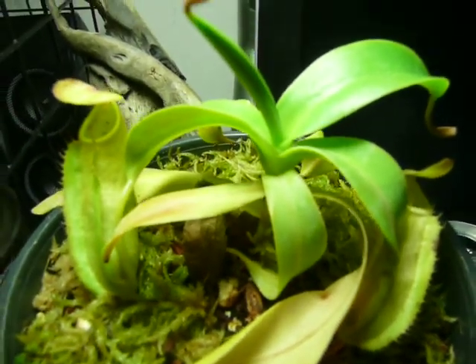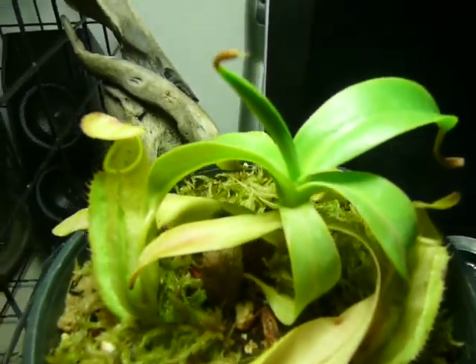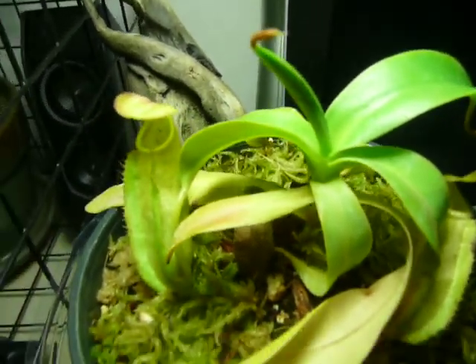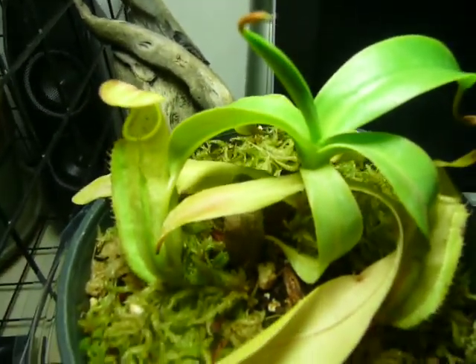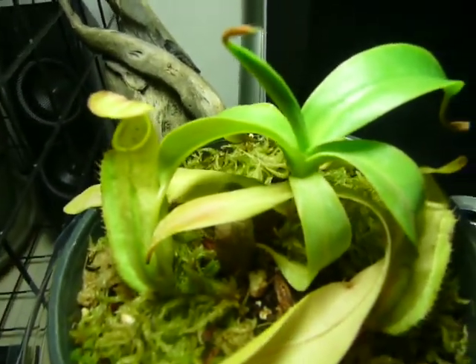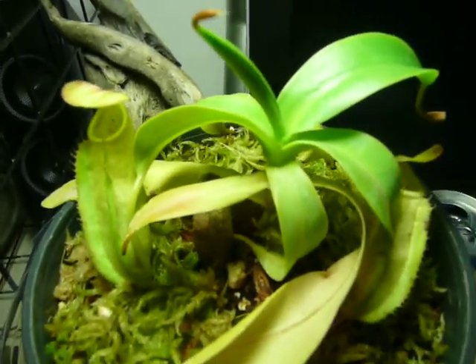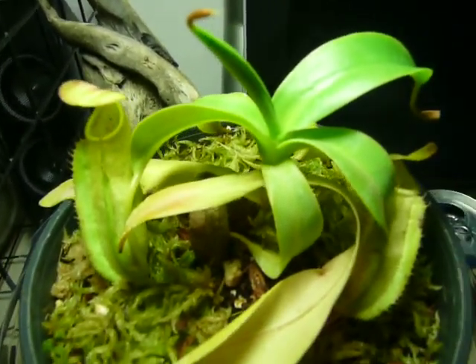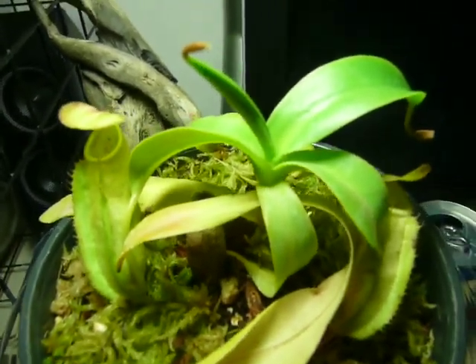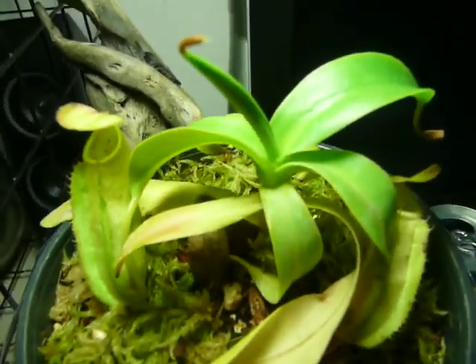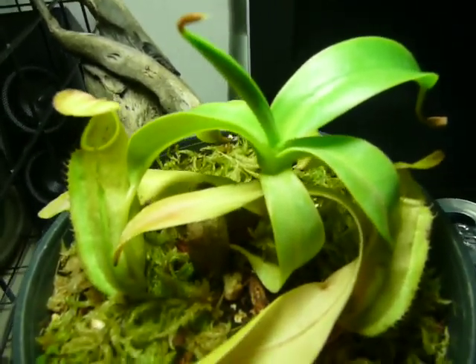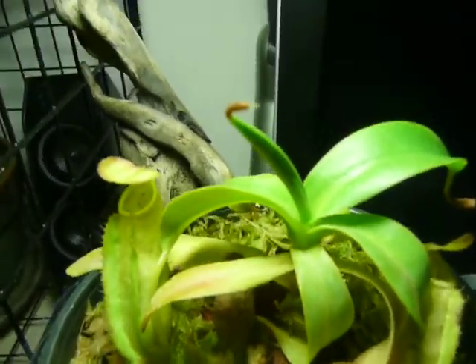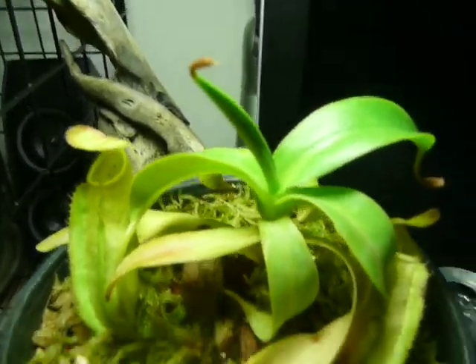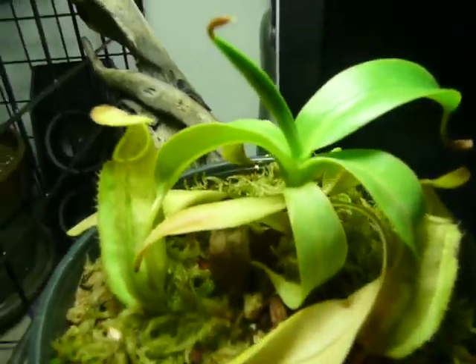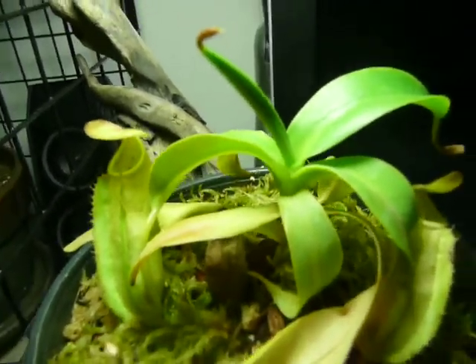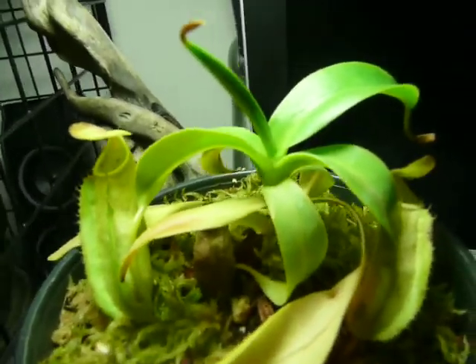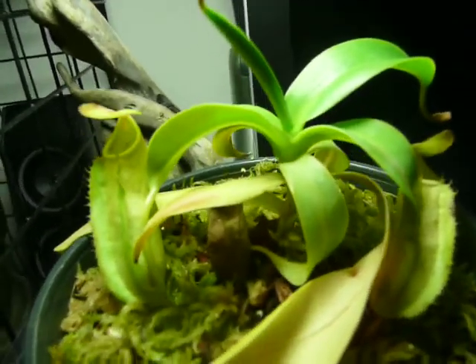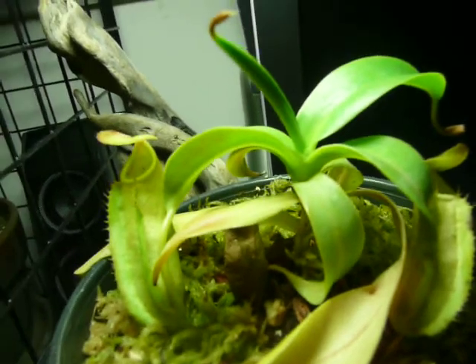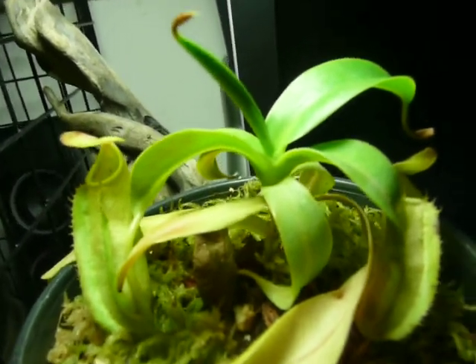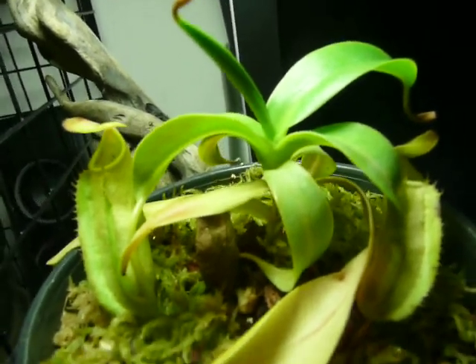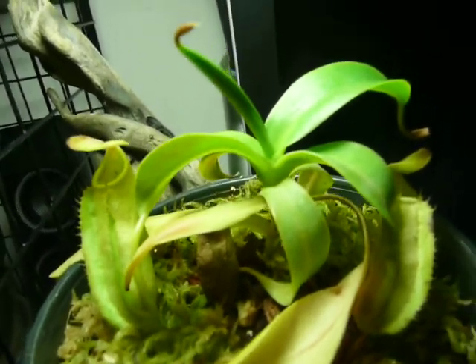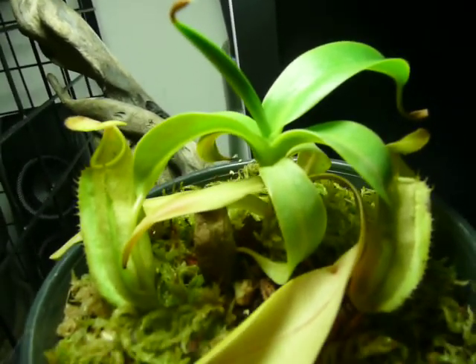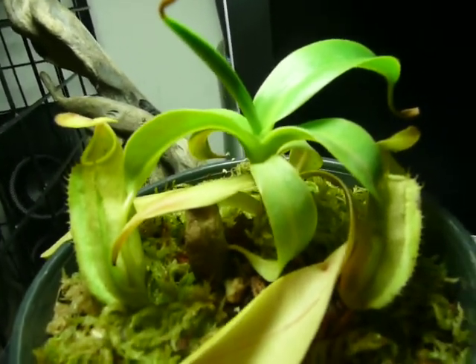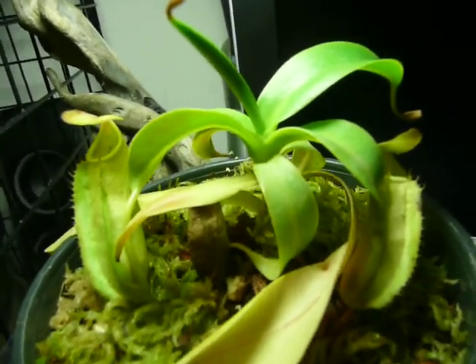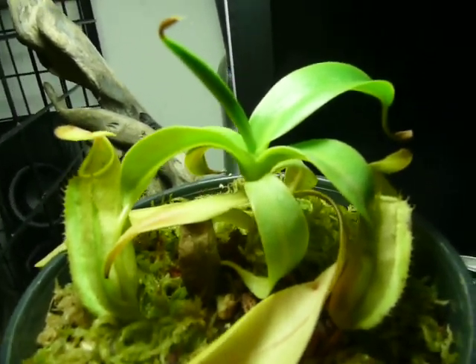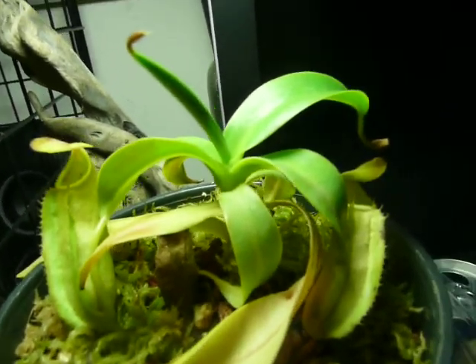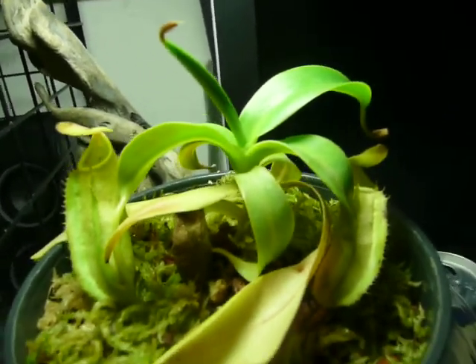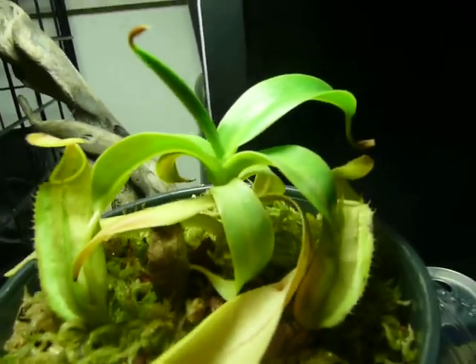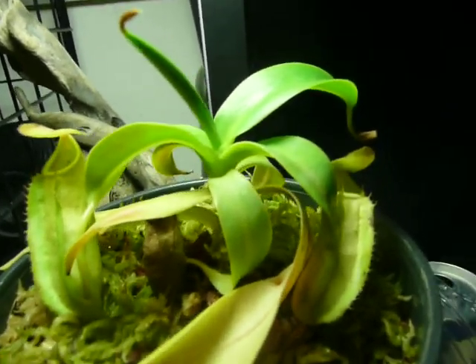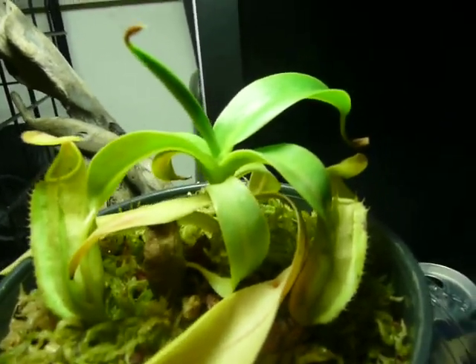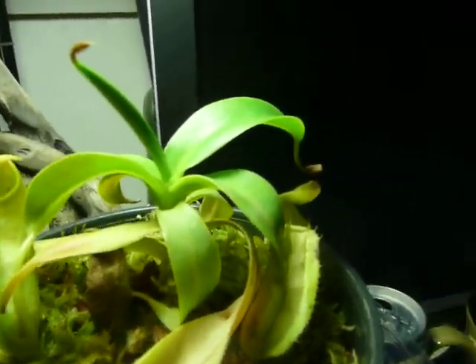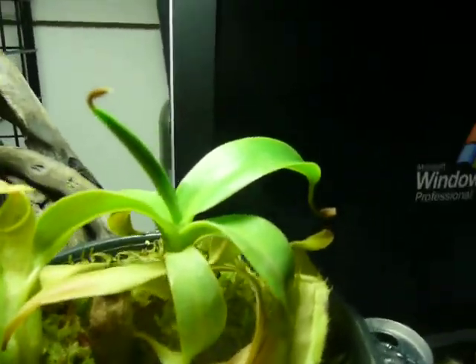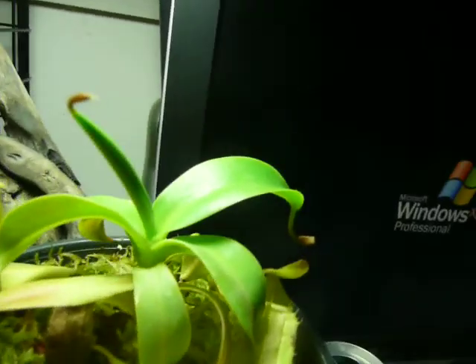It's supposedly a pretty fast grower, pretty easy grower. So I should look forward to some exciting growth with it.